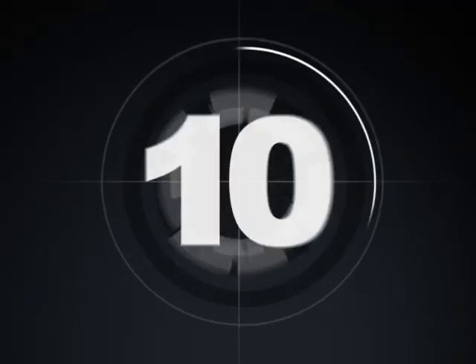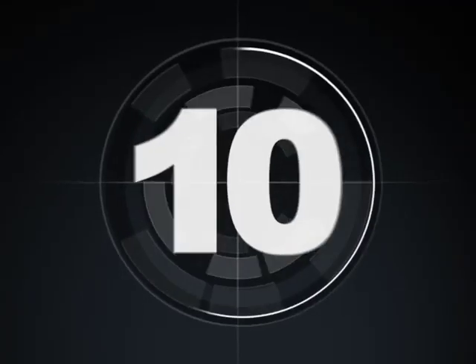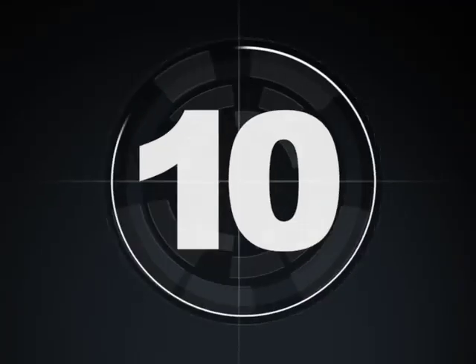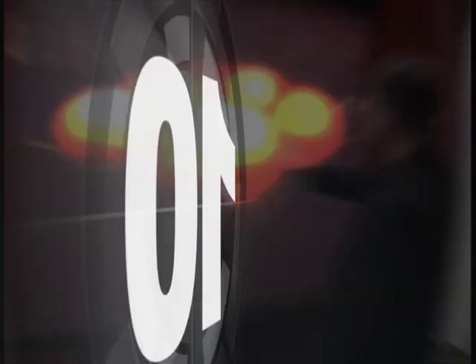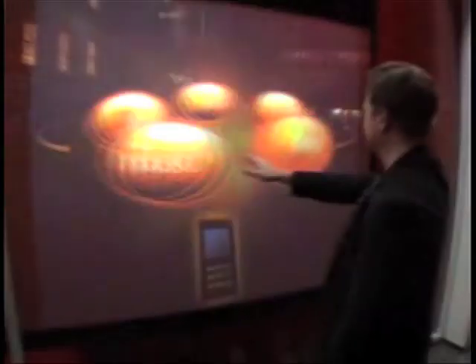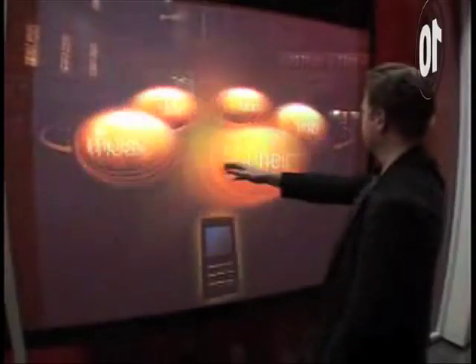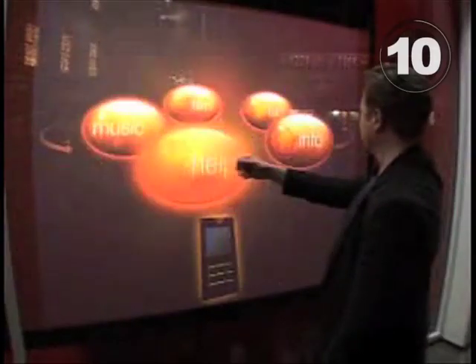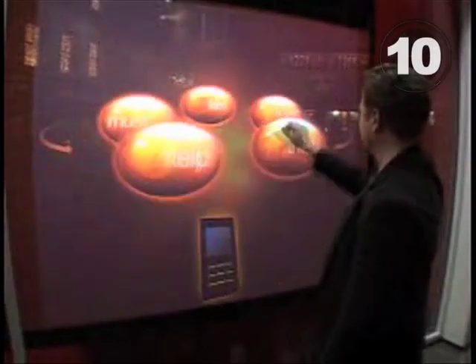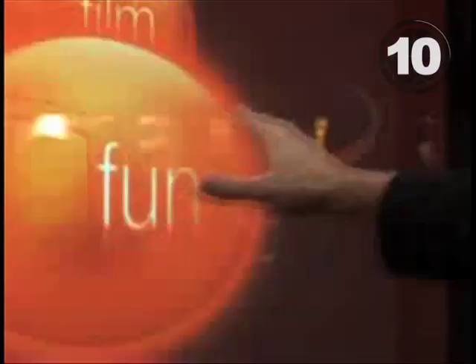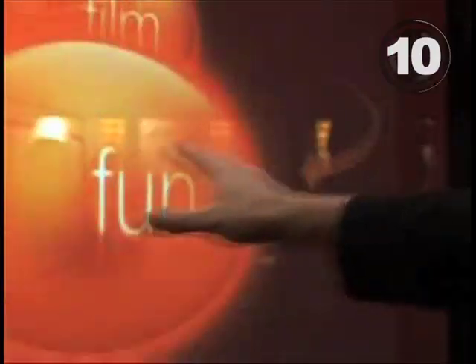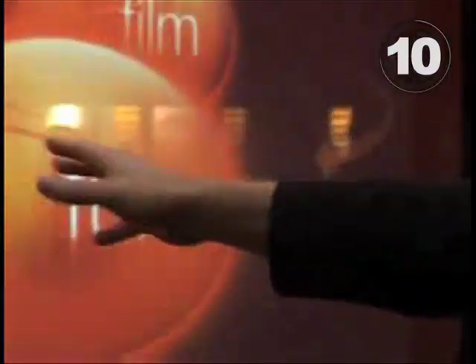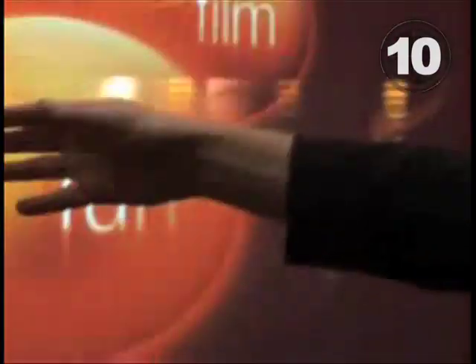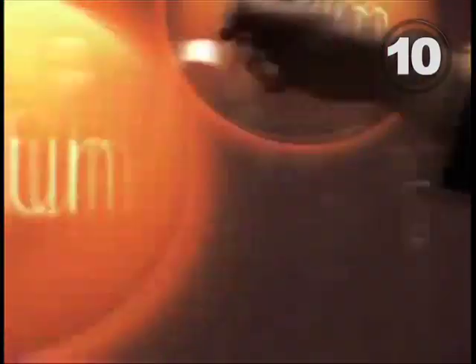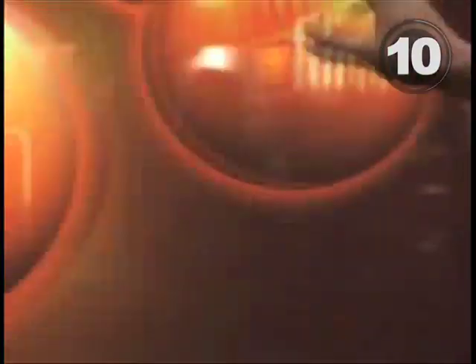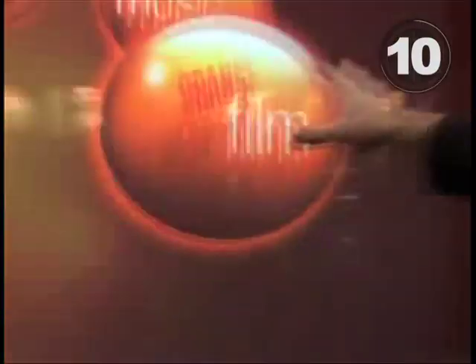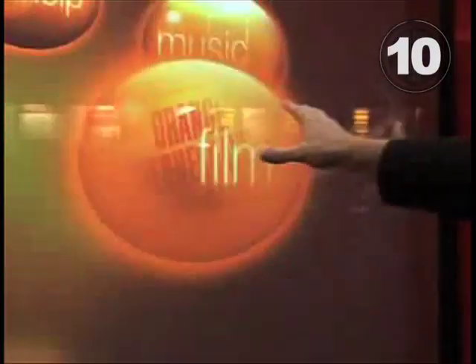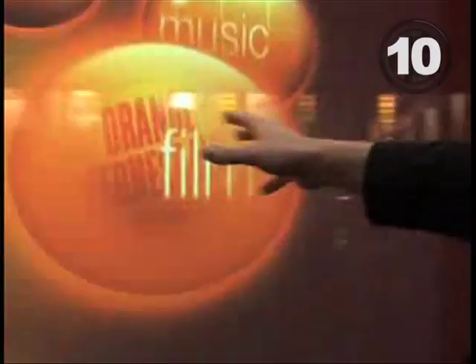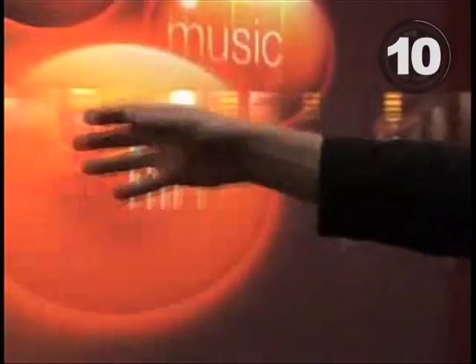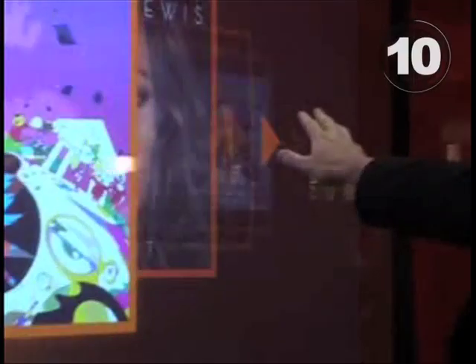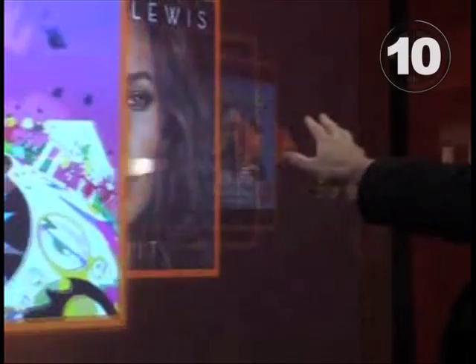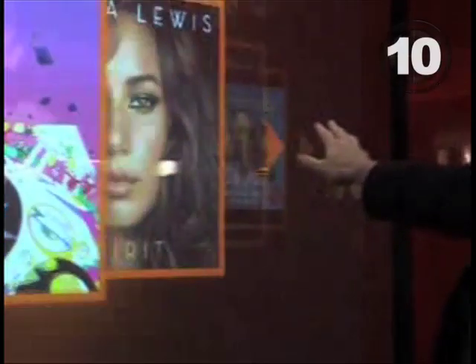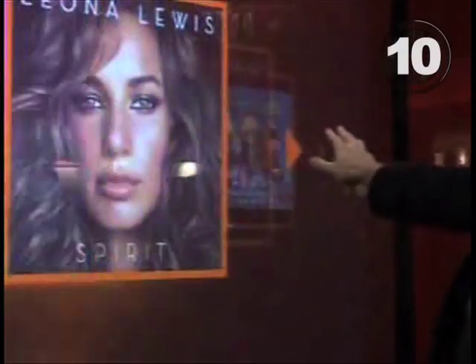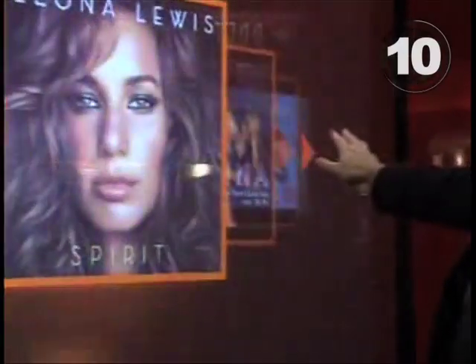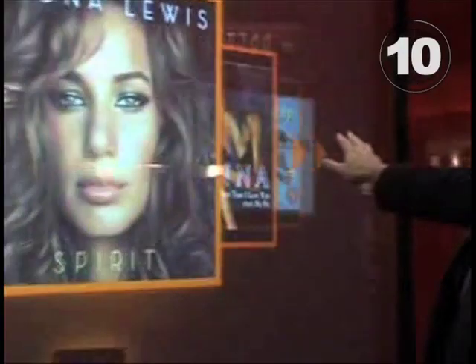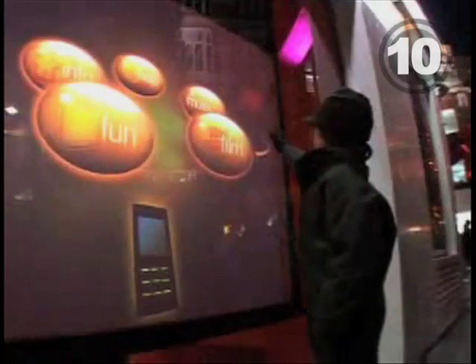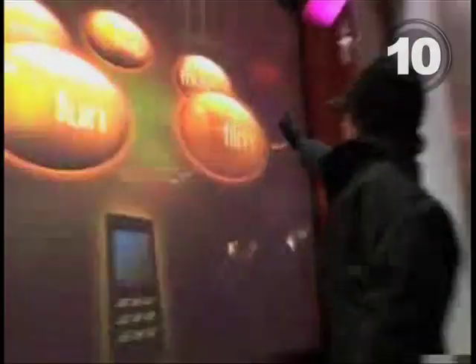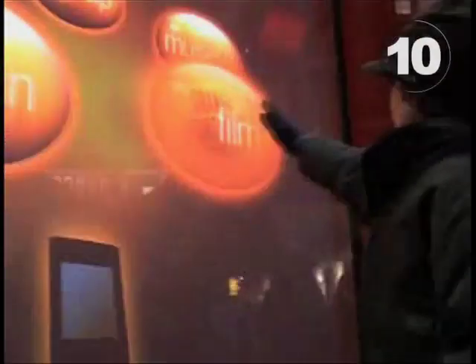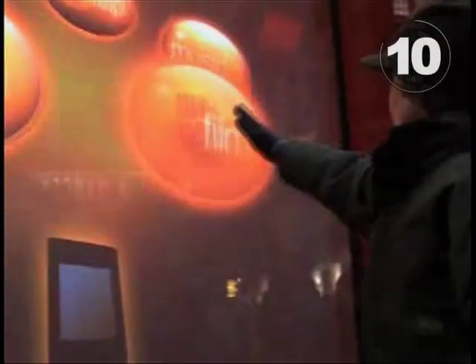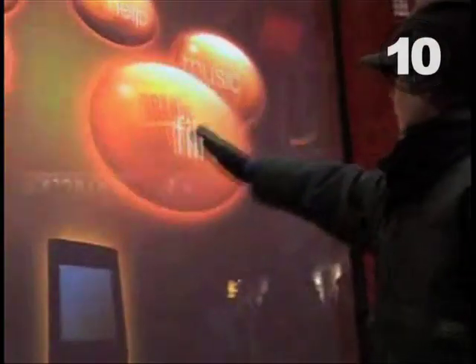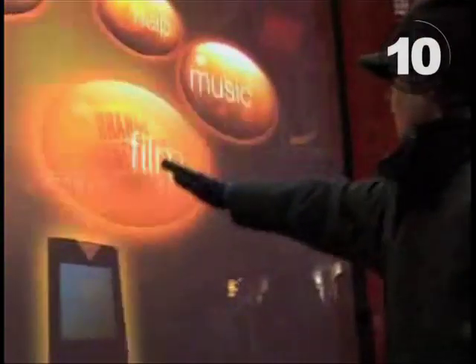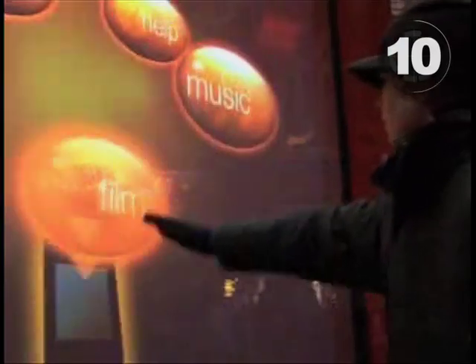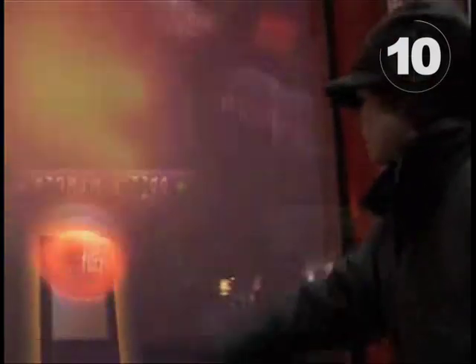At number 10, Orange kicks off our list with gesture-based window shopping. Scroll through the latest tunes, watch movie trailers, buy more stuff.